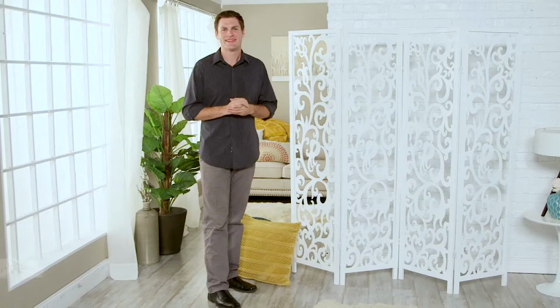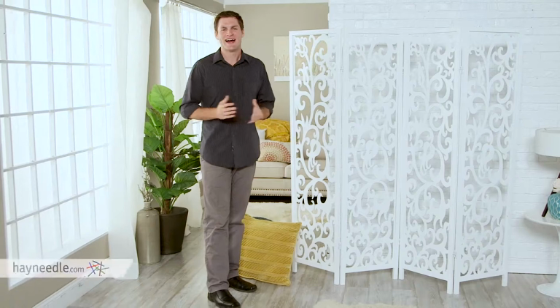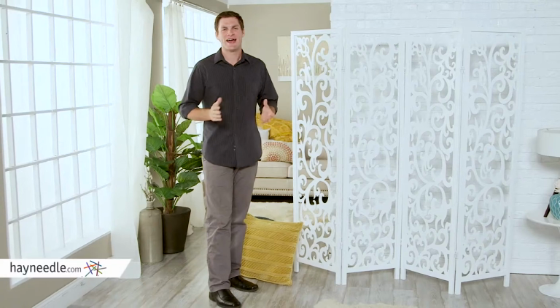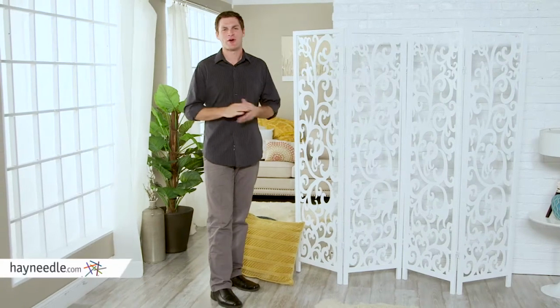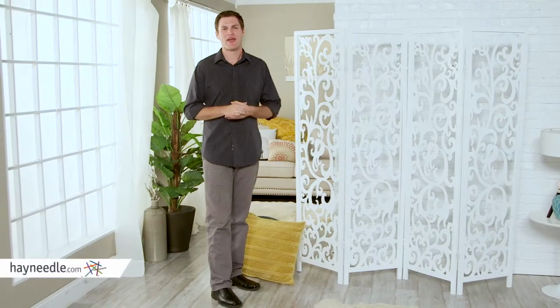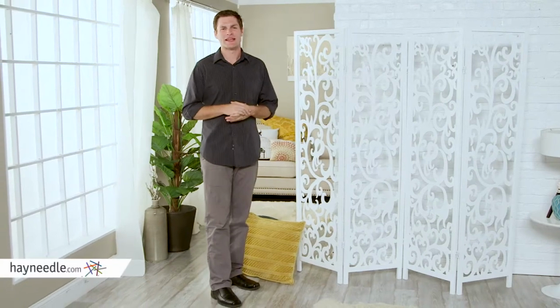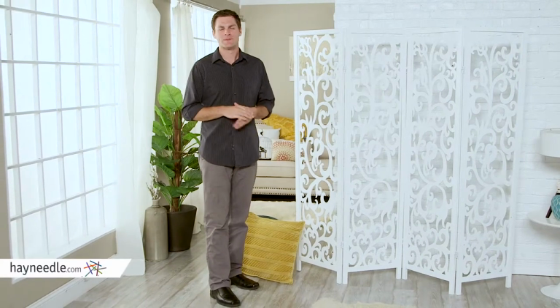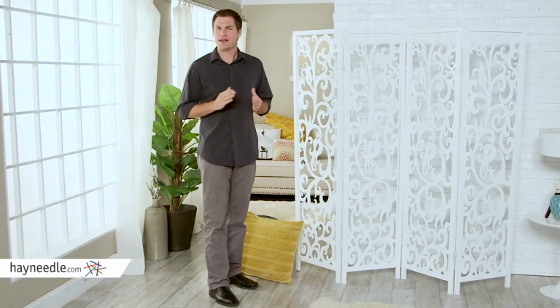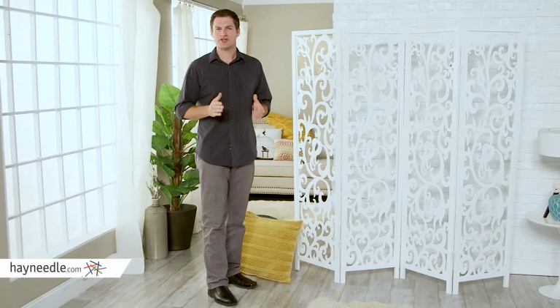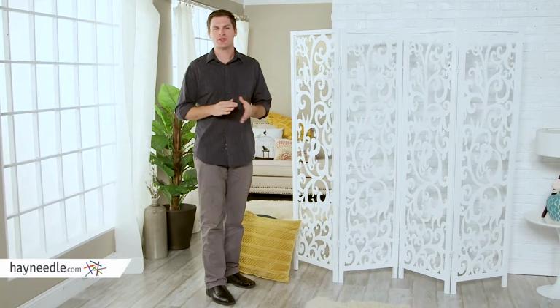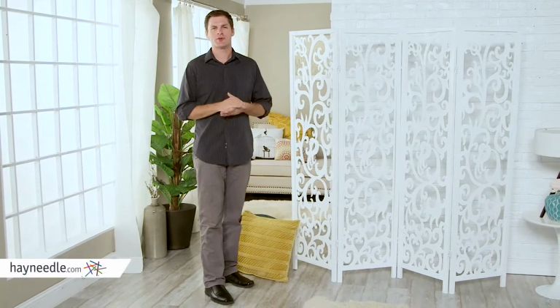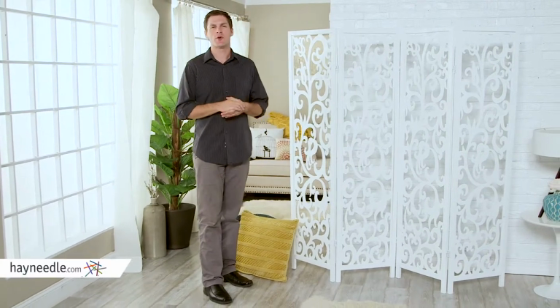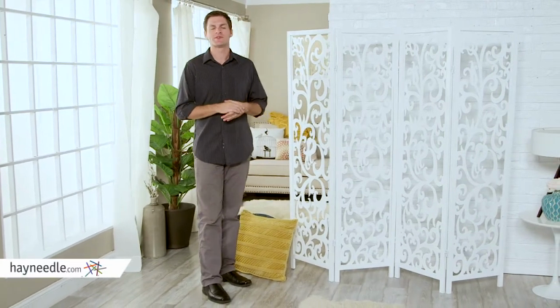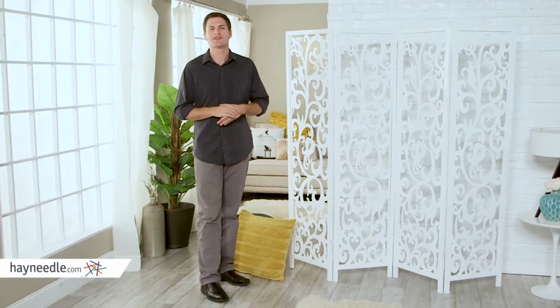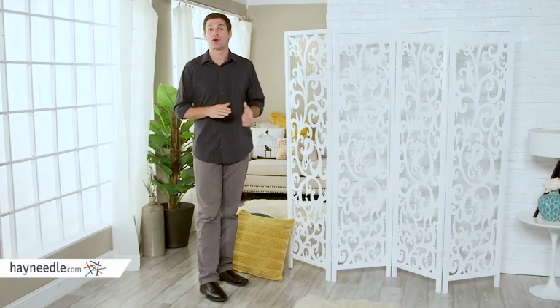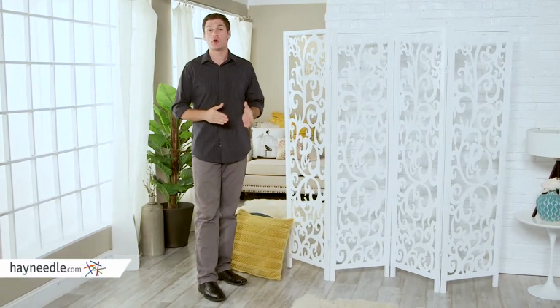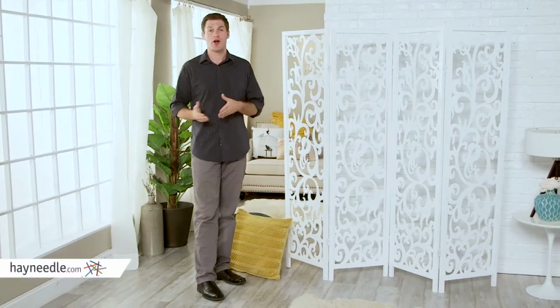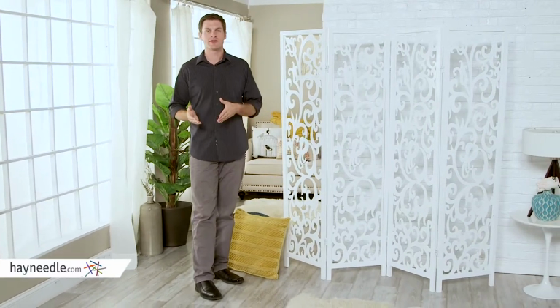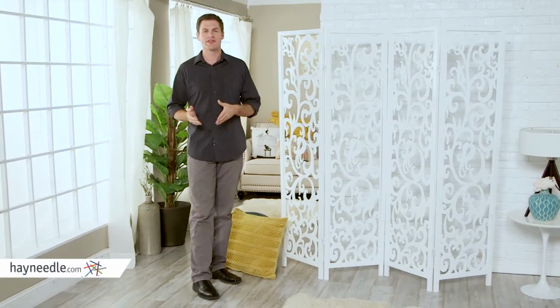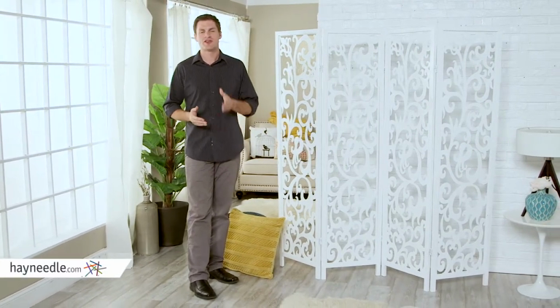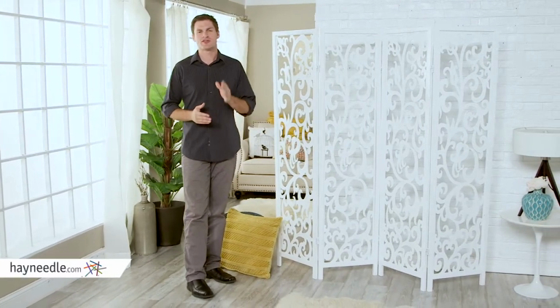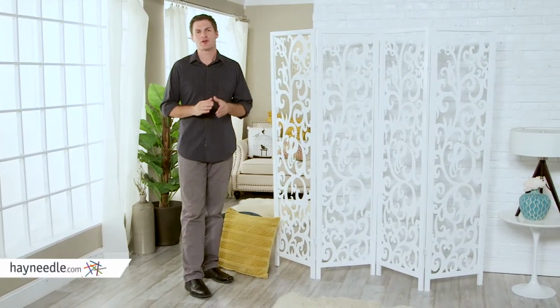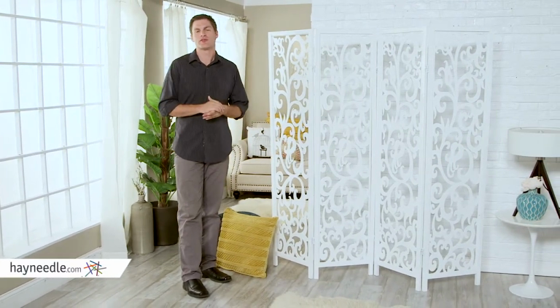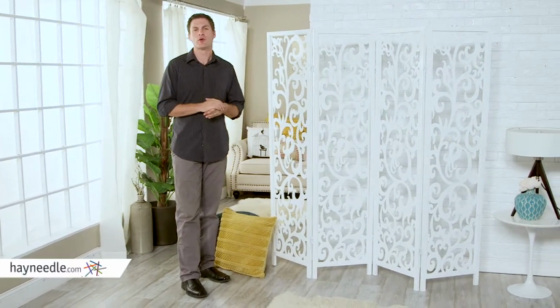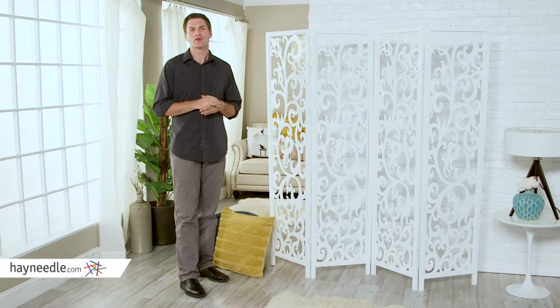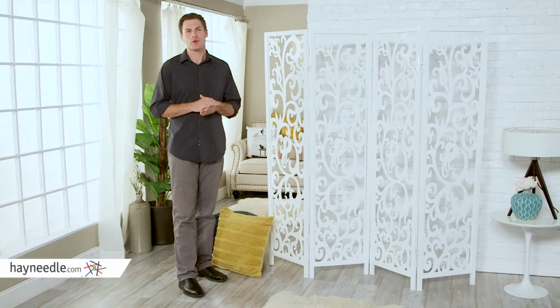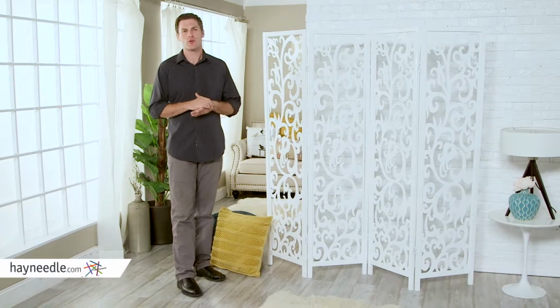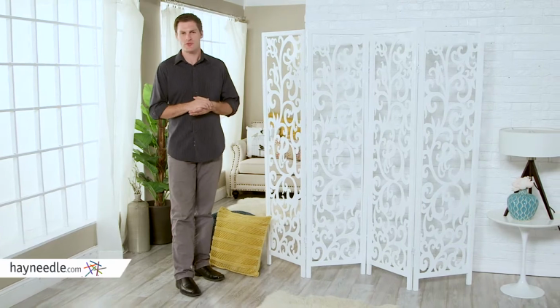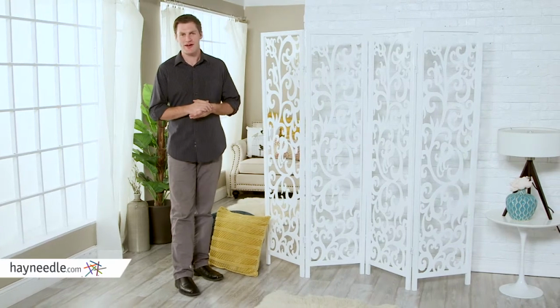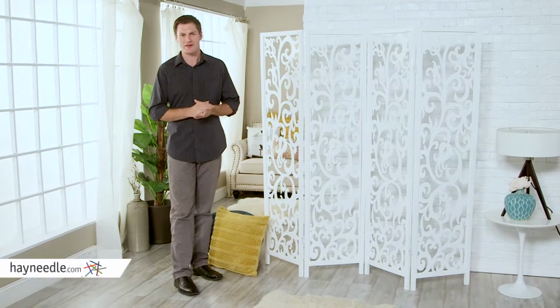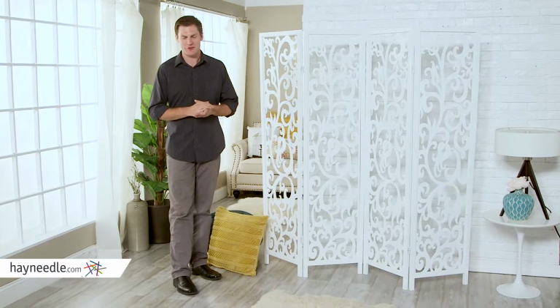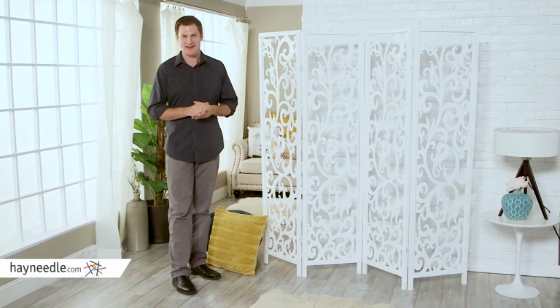Hi, I'm Mark with Hayneedle. Not sure what to do with the open space in your home or office? Start with the Floral Scroll Room Divider in white.